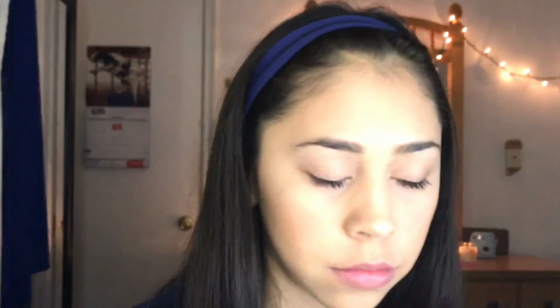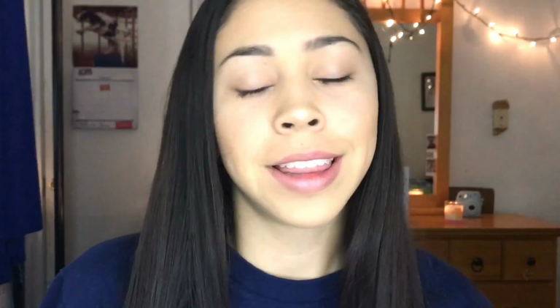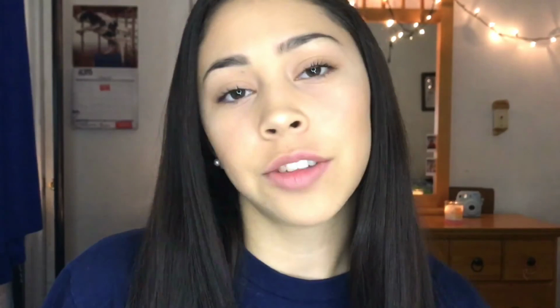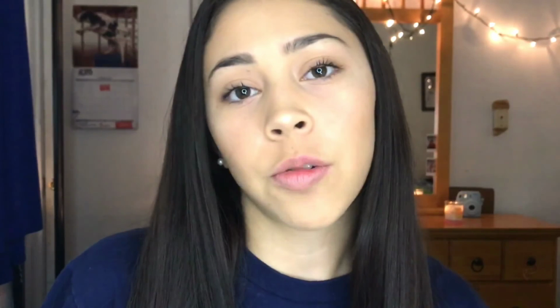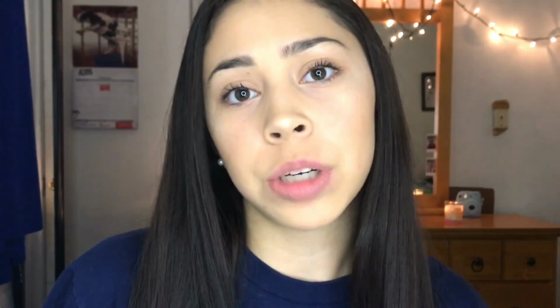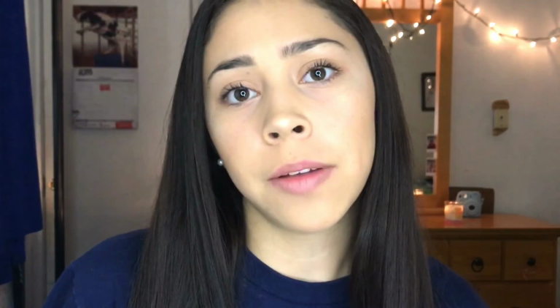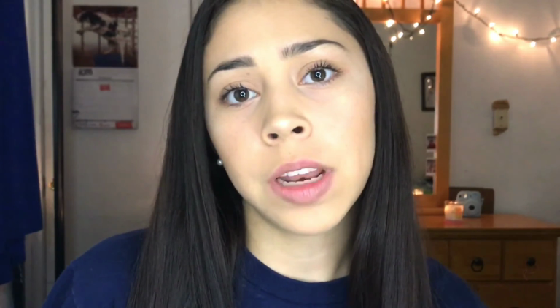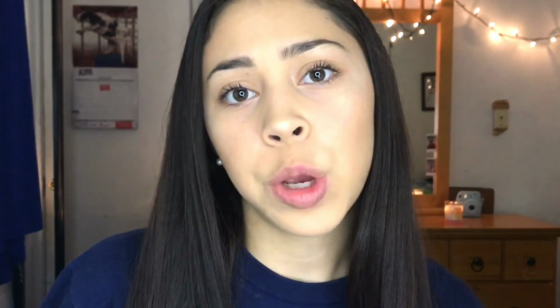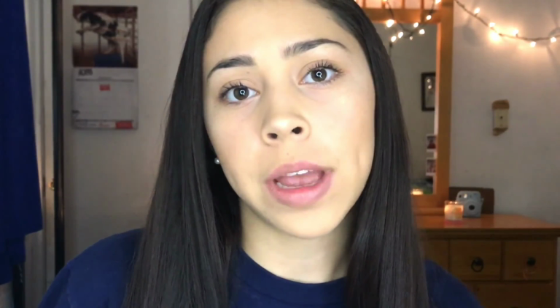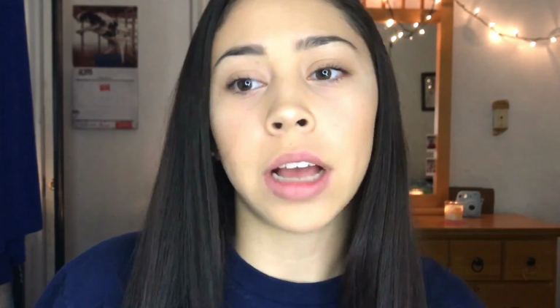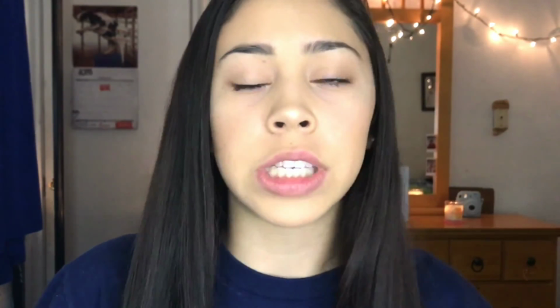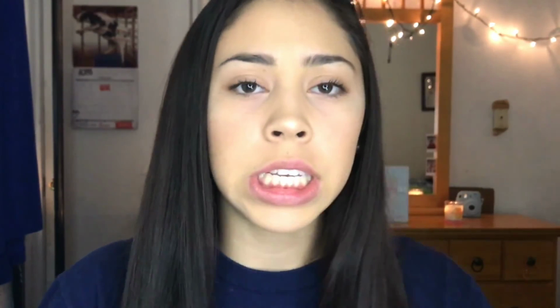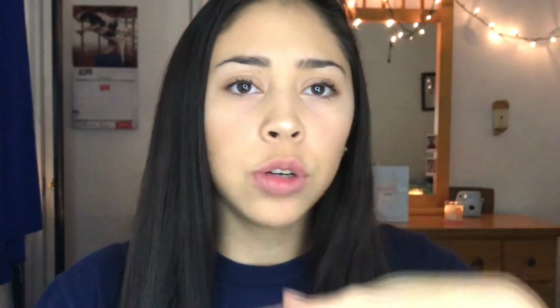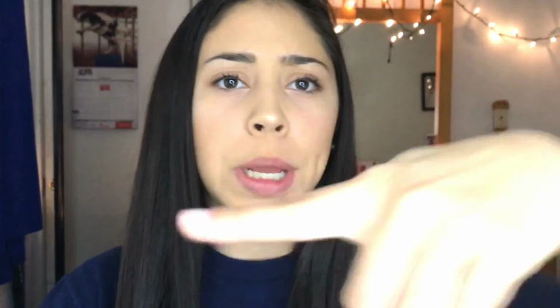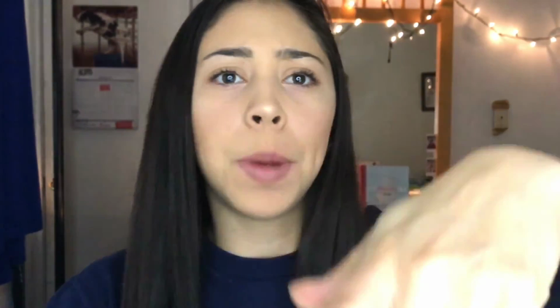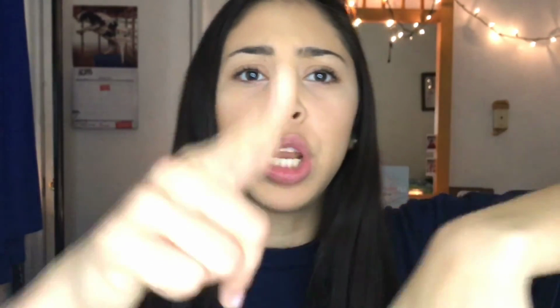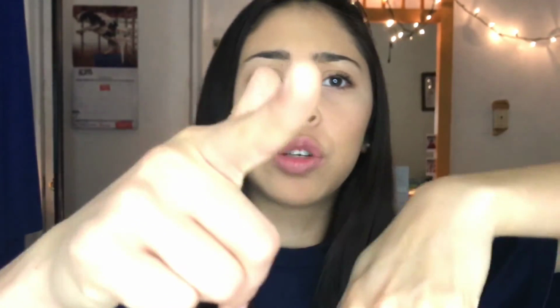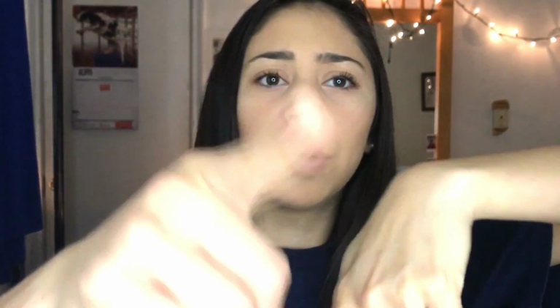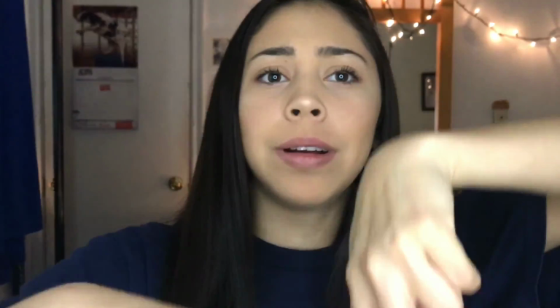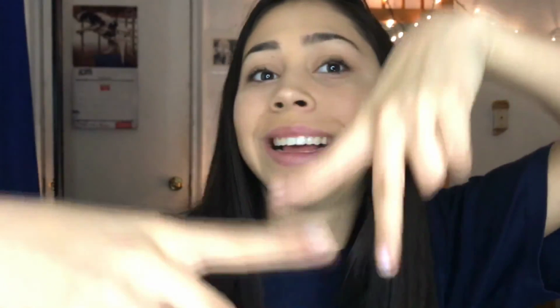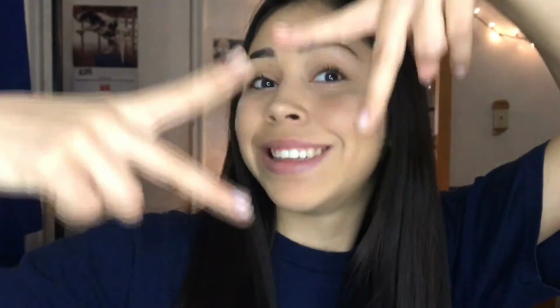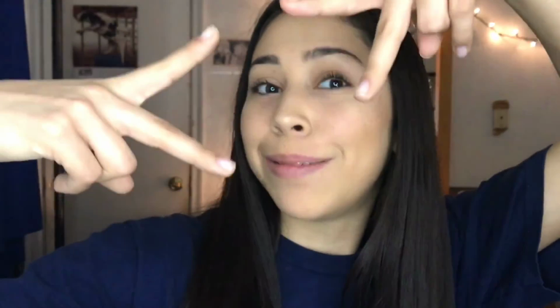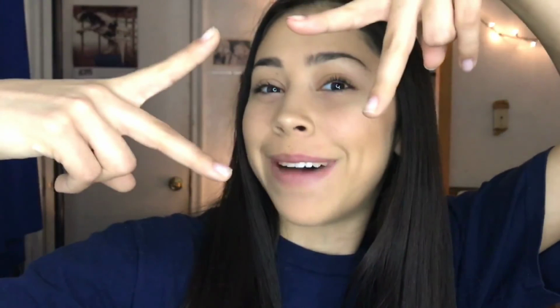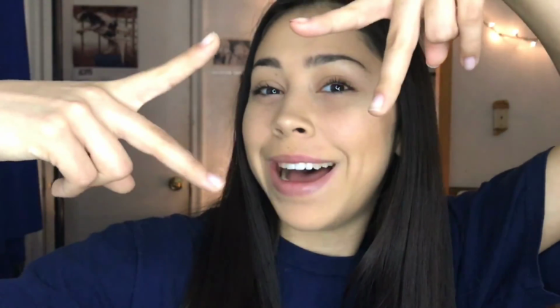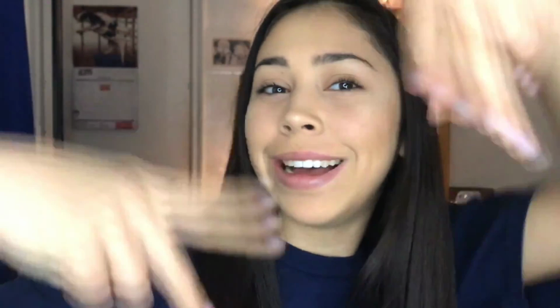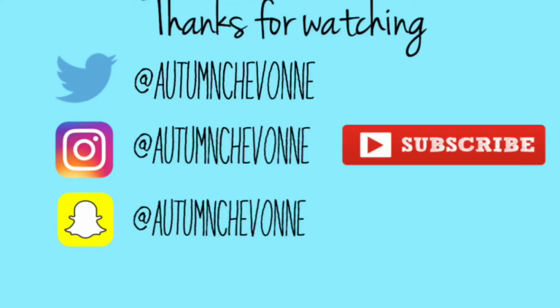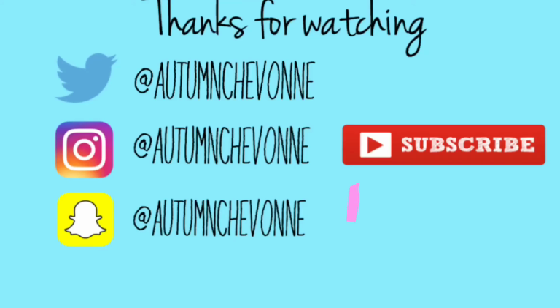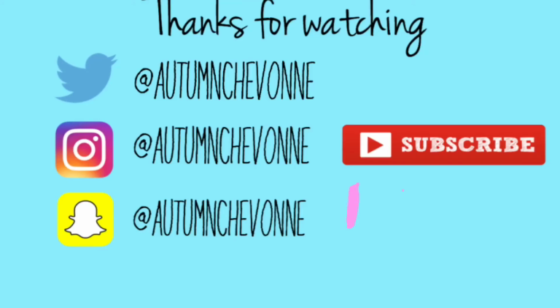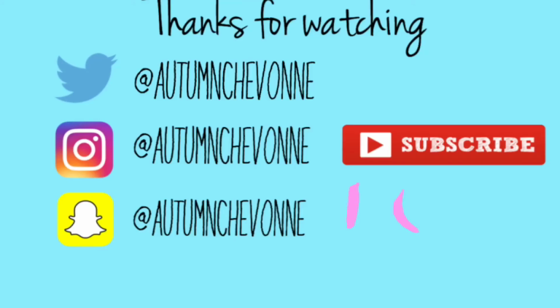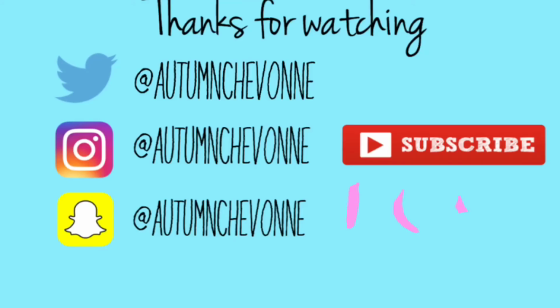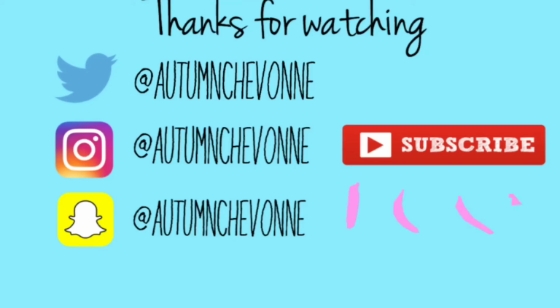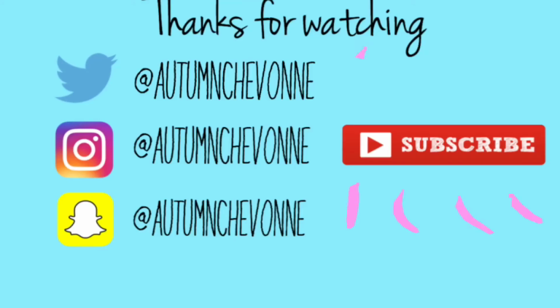Thanks for watching my video, and I'll see you in my next one! Bye!